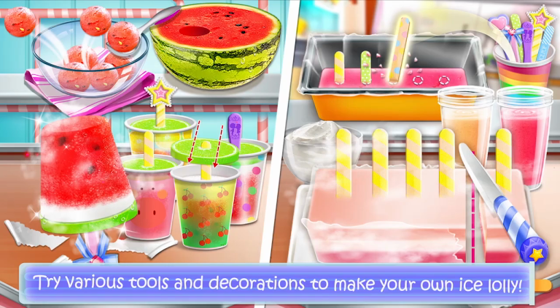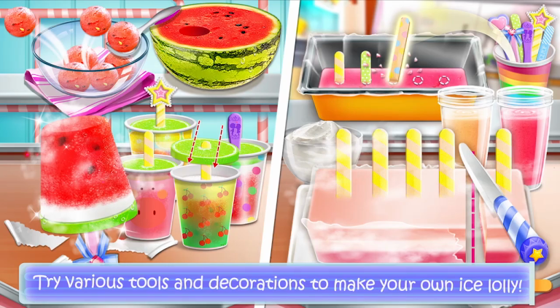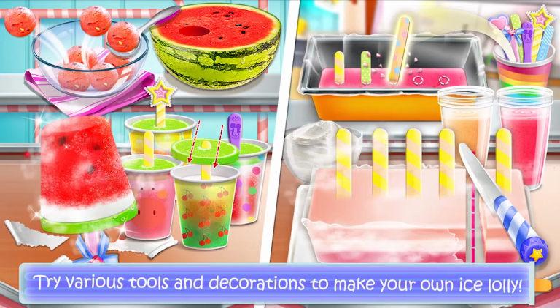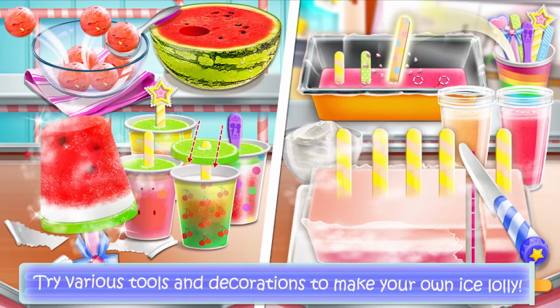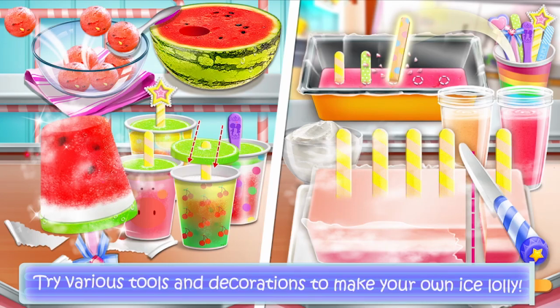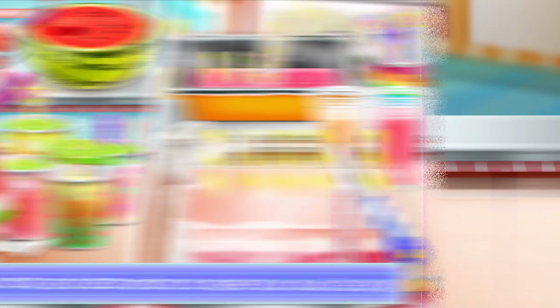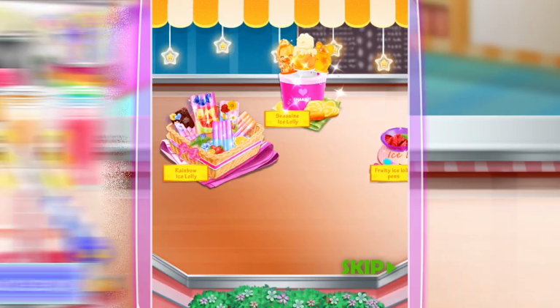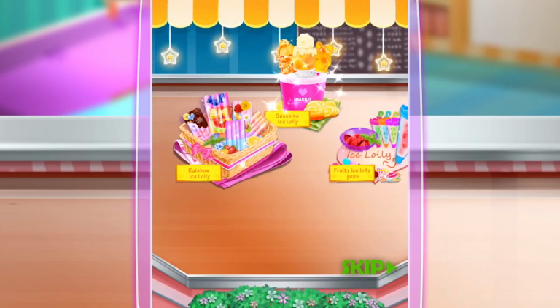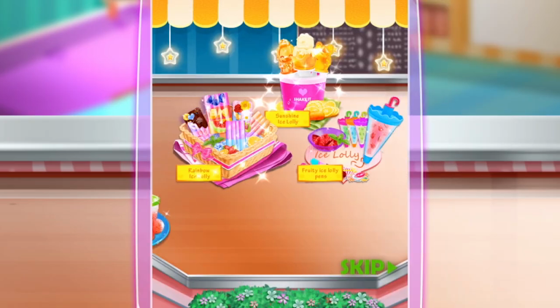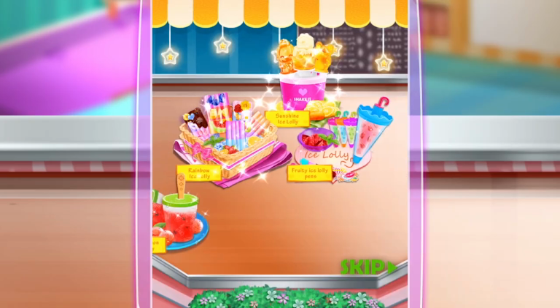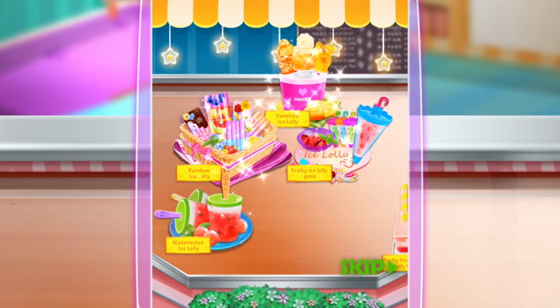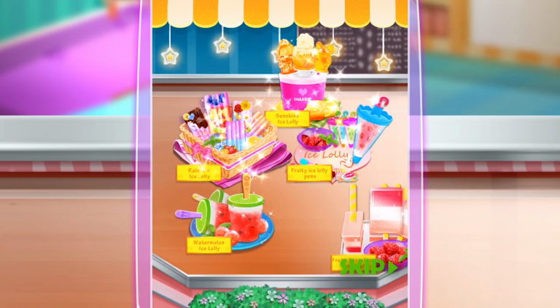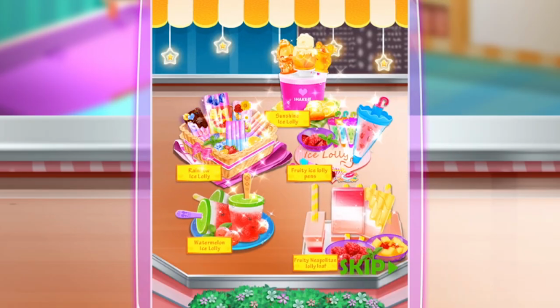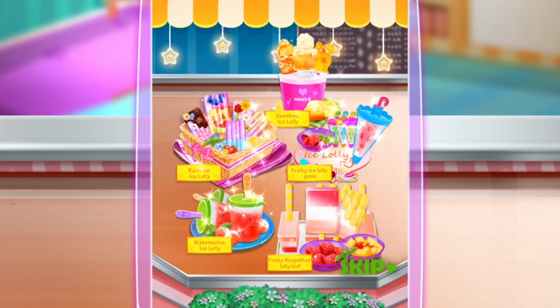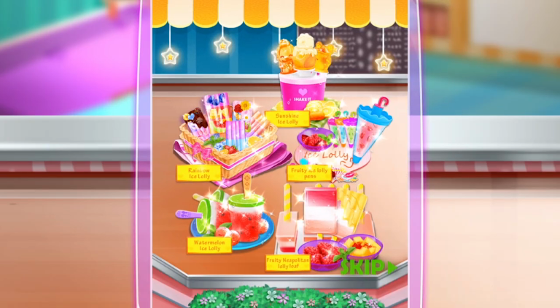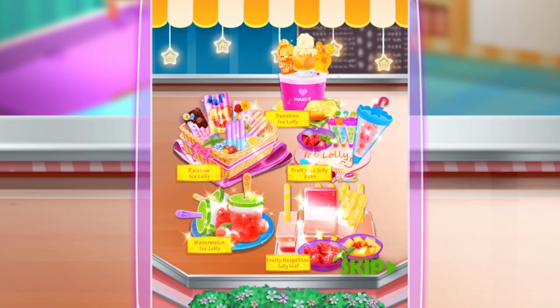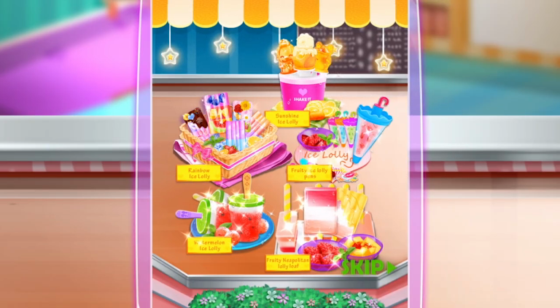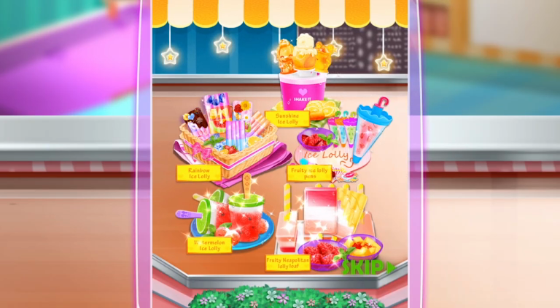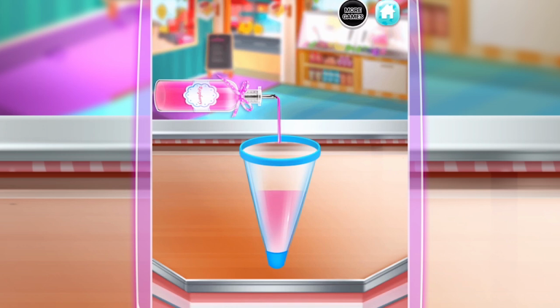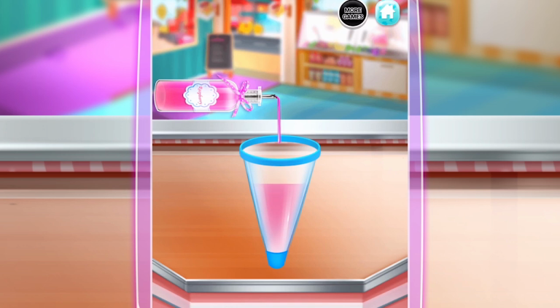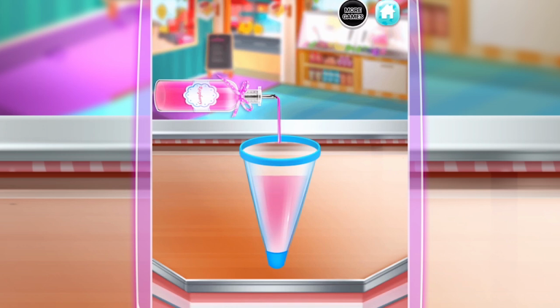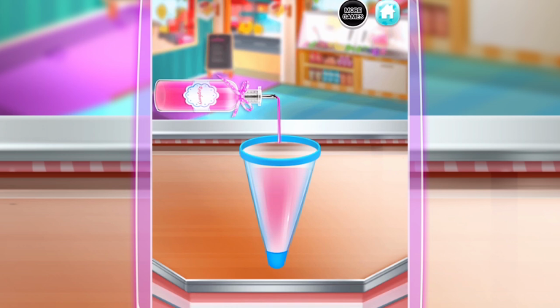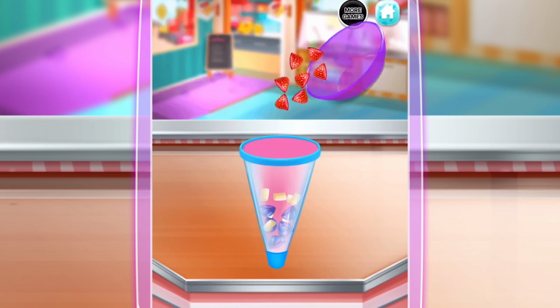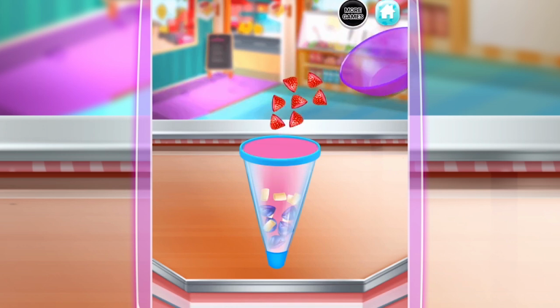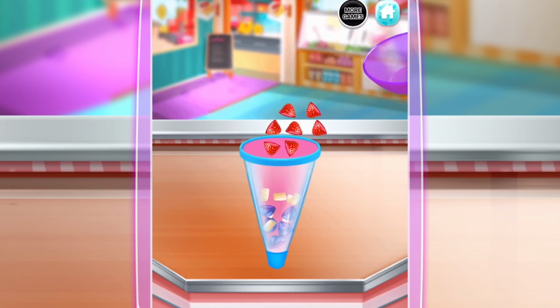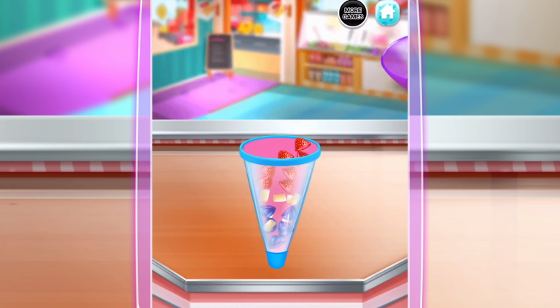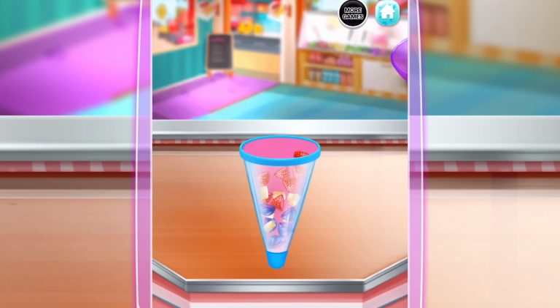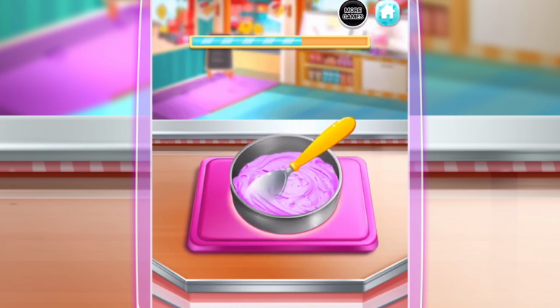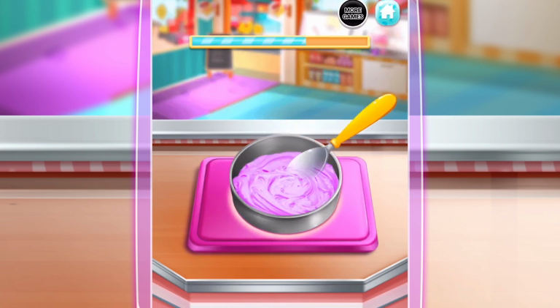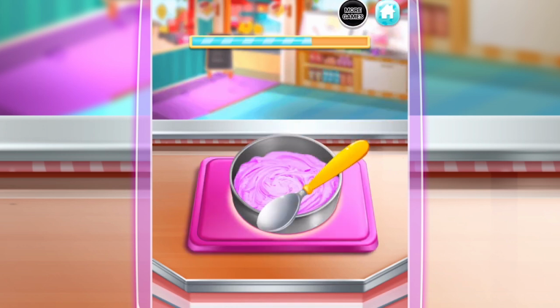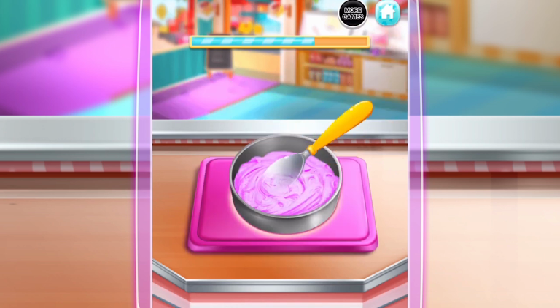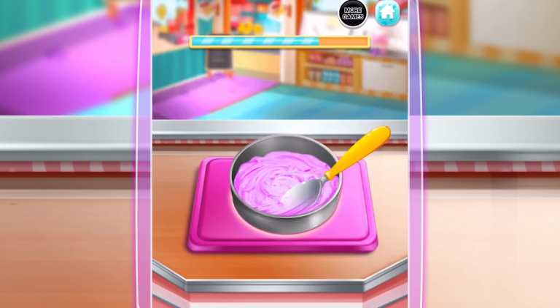The ice lollies we sell not only look beautiful, but taste so yummy. Fruity ice lolly pens are the best snacks for summer parties.